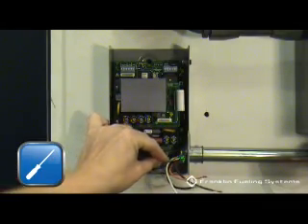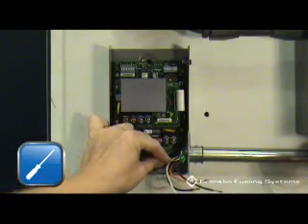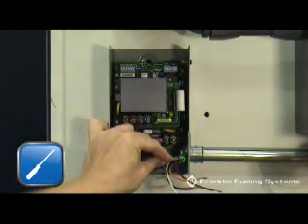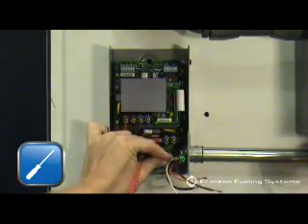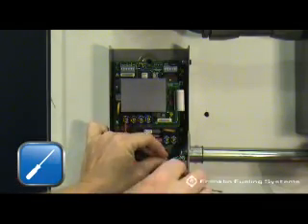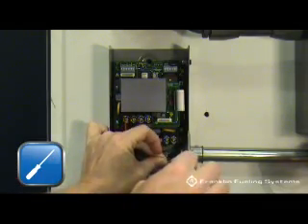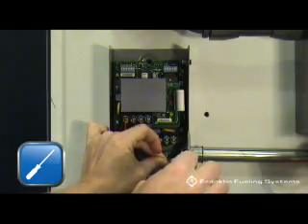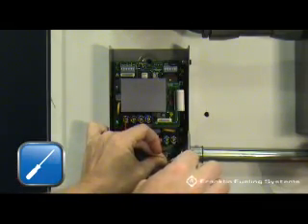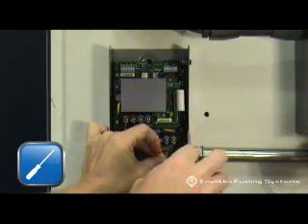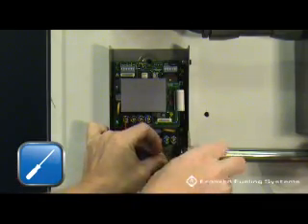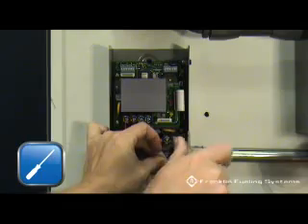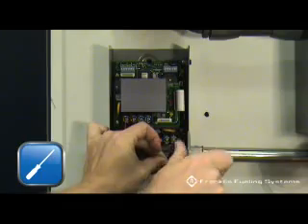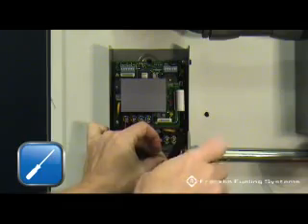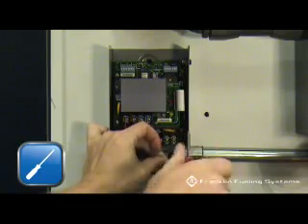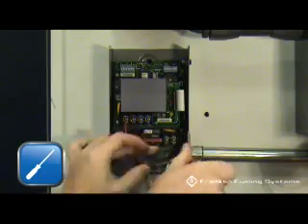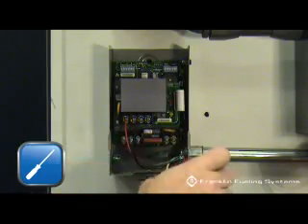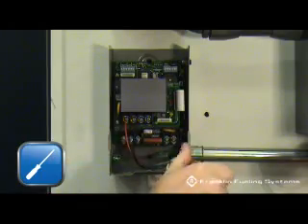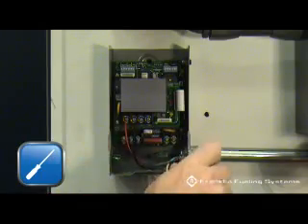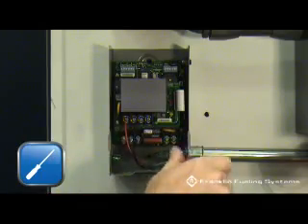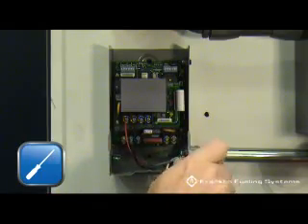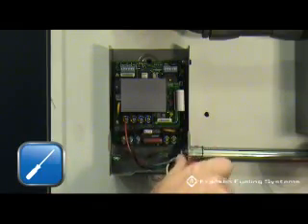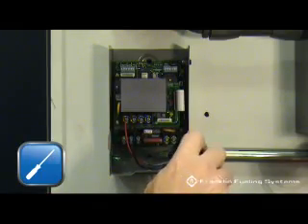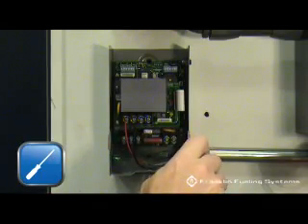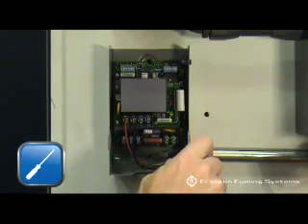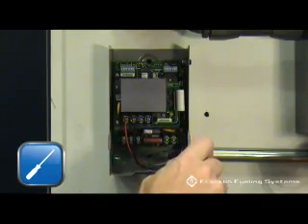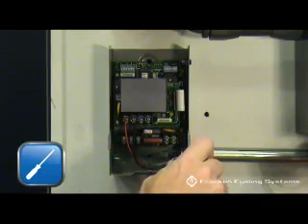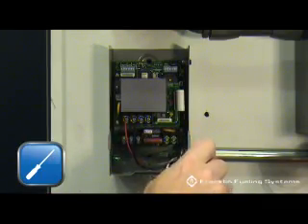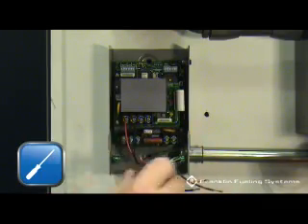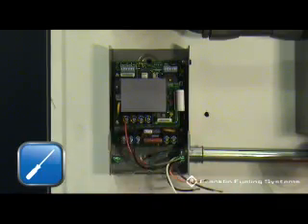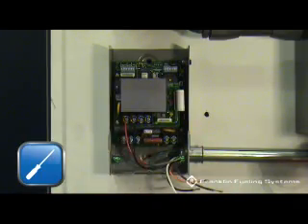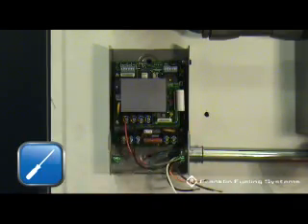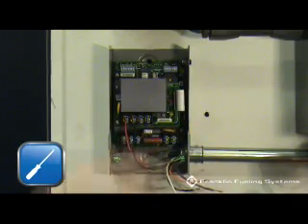Next, terminate the ground wire to either of the ground lugs. There are two lugs provided, one in each lower corner of the Smart Controller.